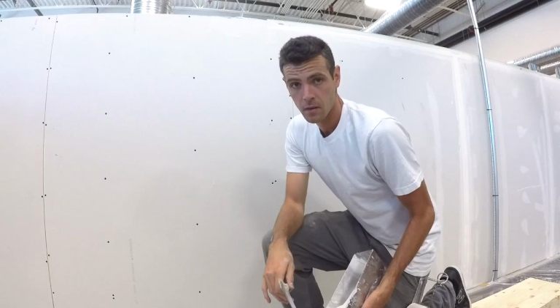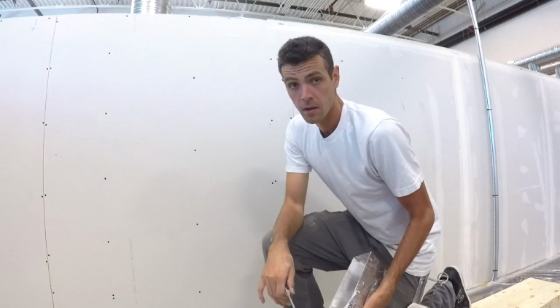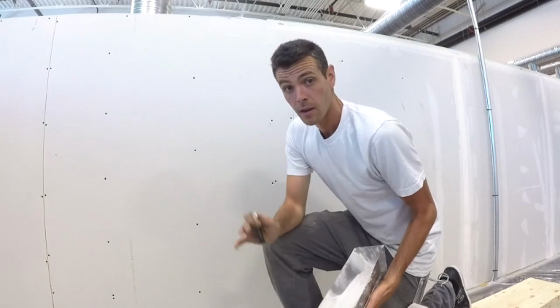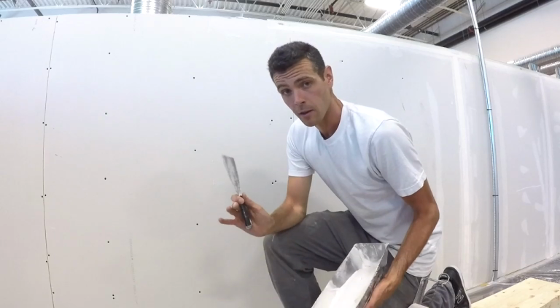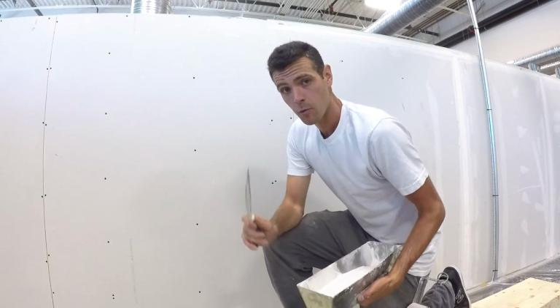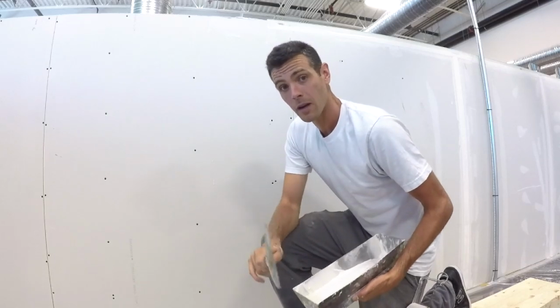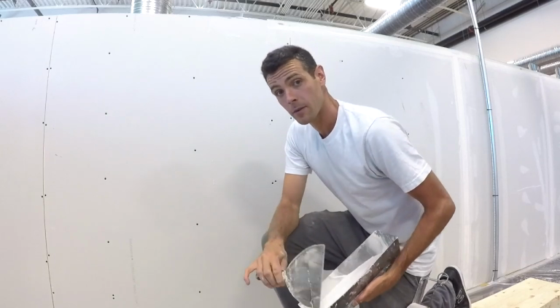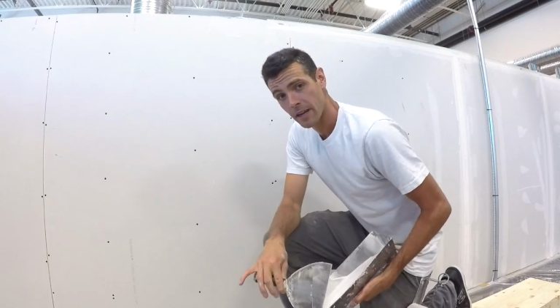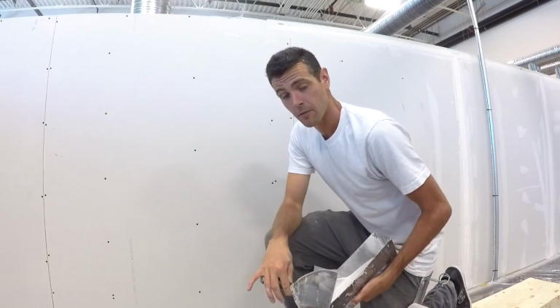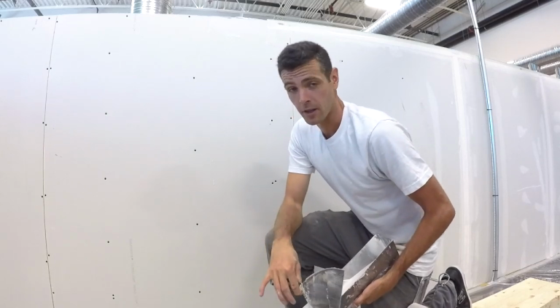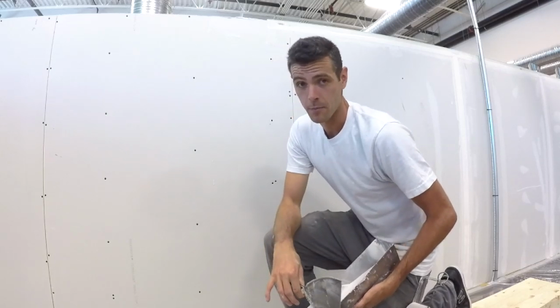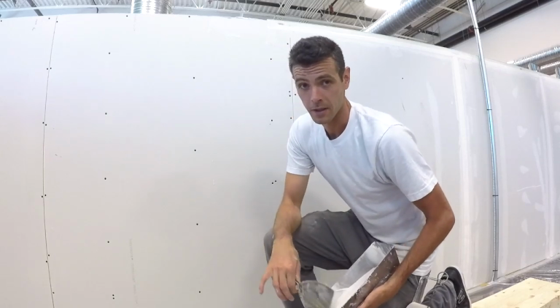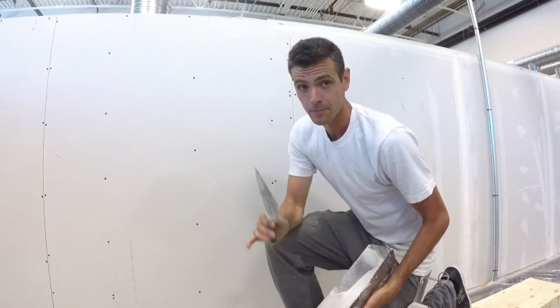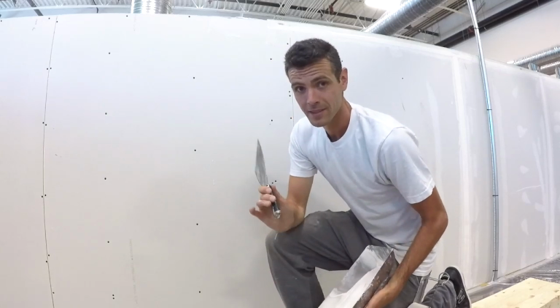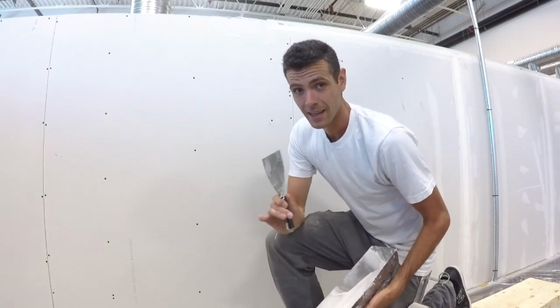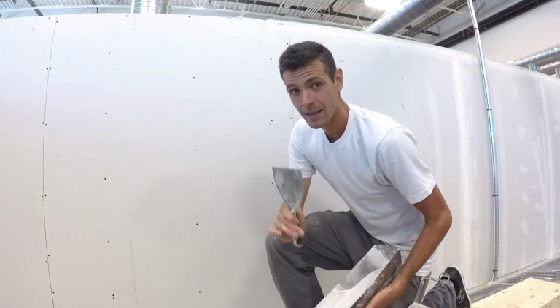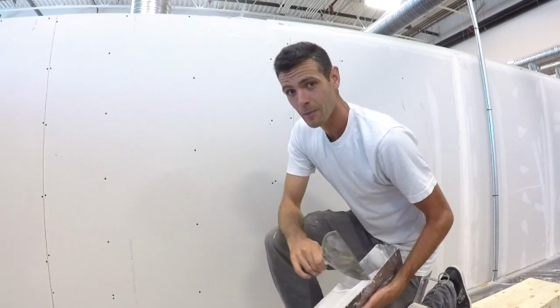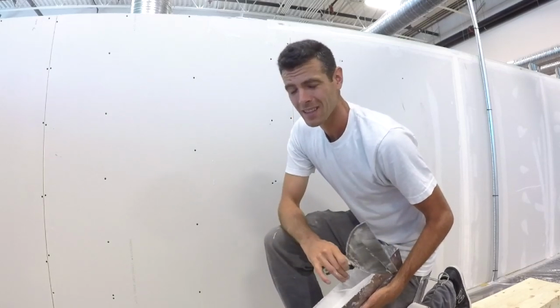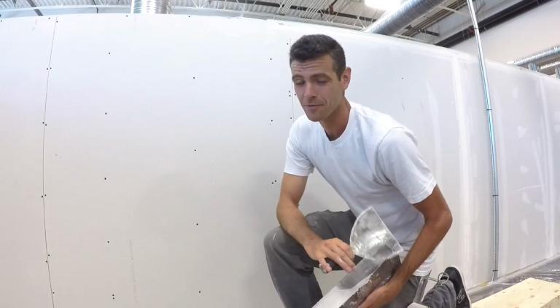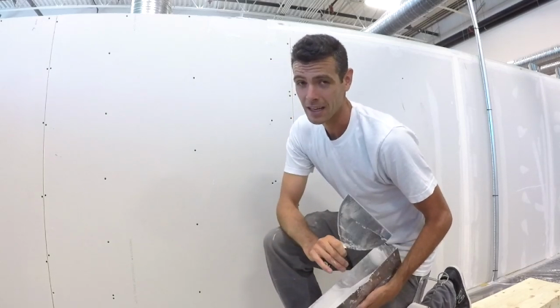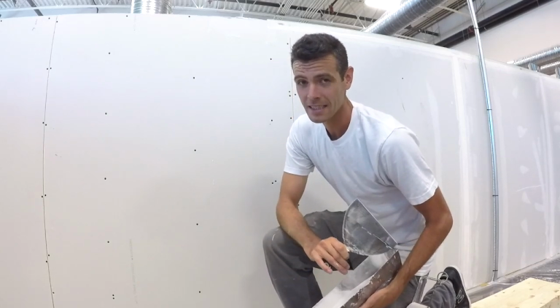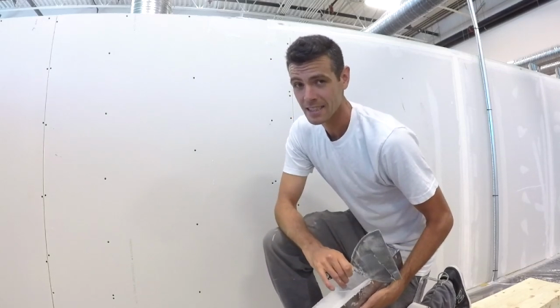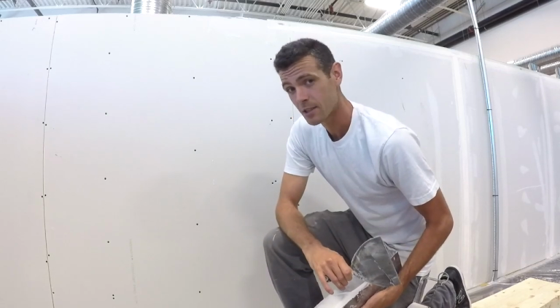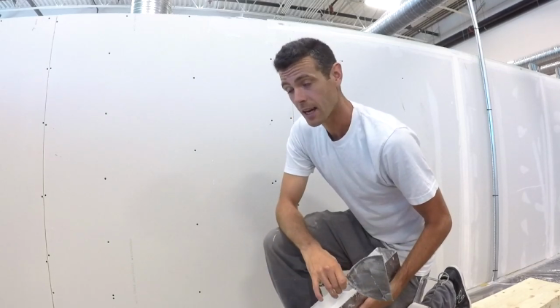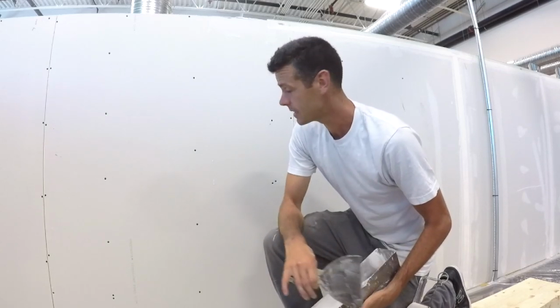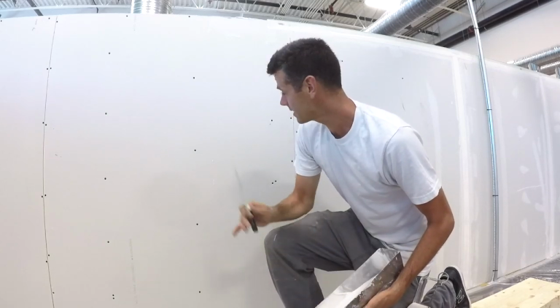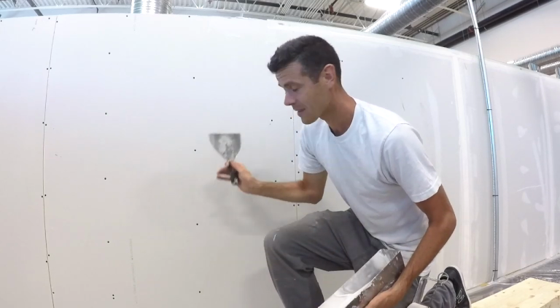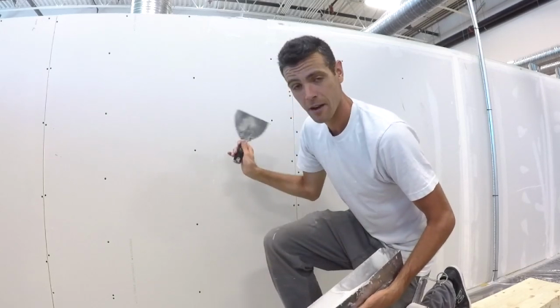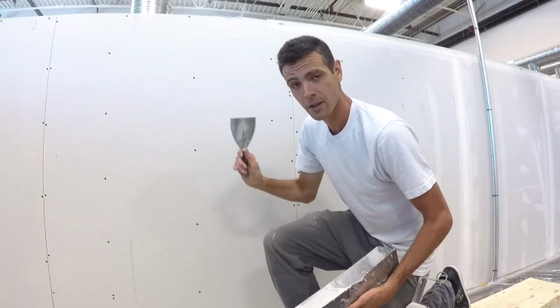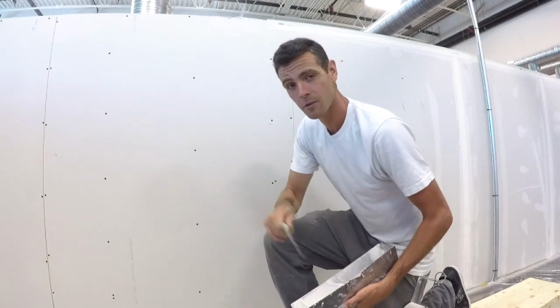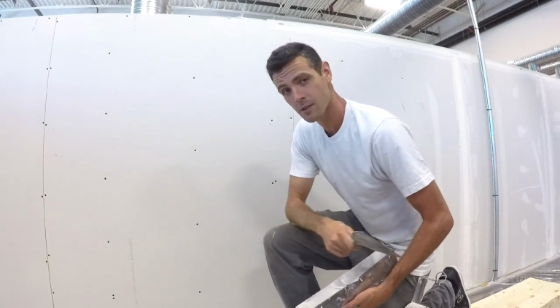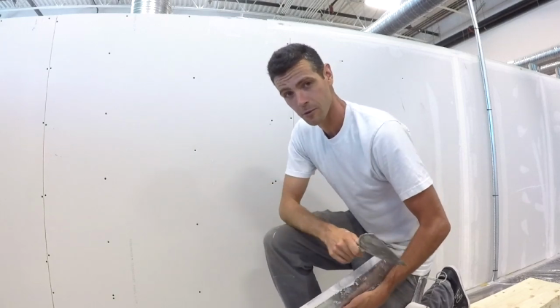Hello and welcome to Vancouver Carpenter. Today I'm gonna finally teach you guys how to coat screws.